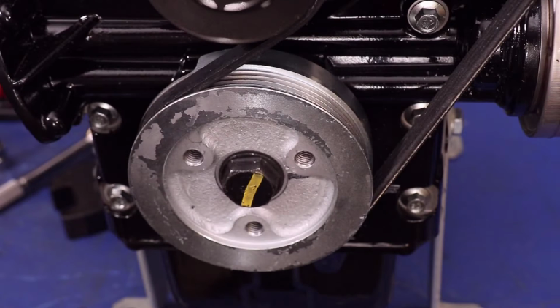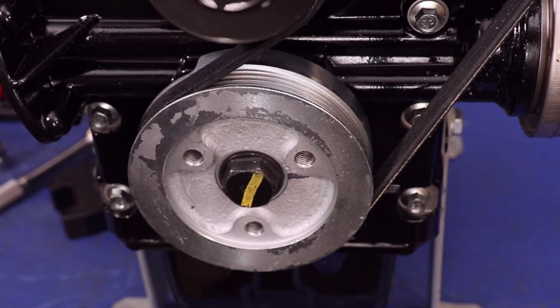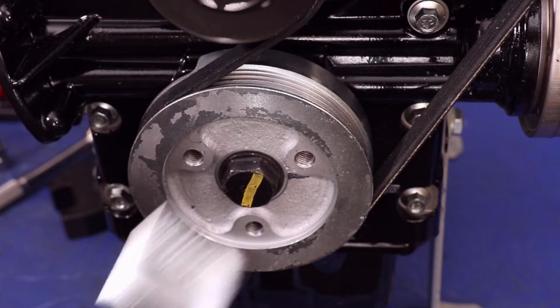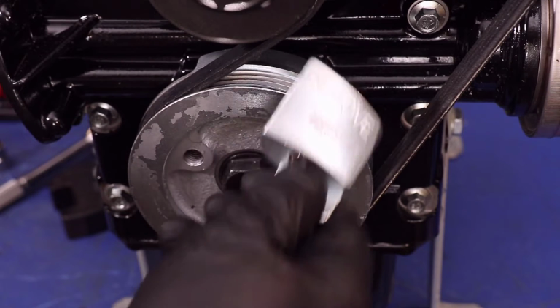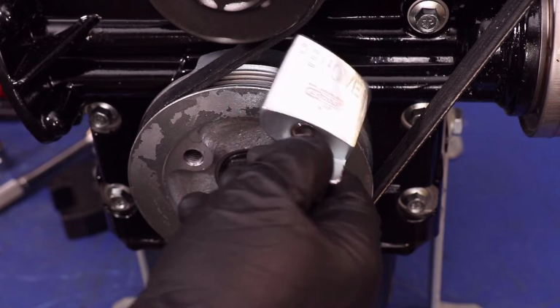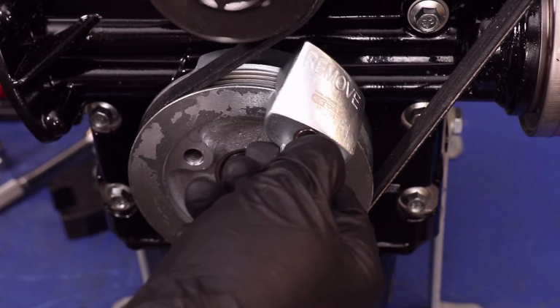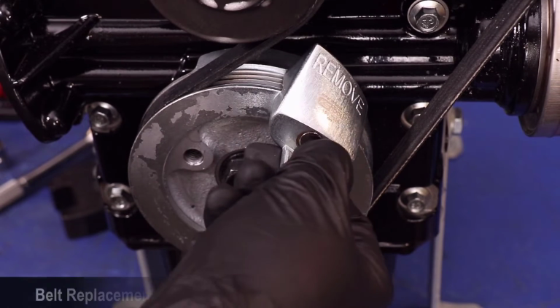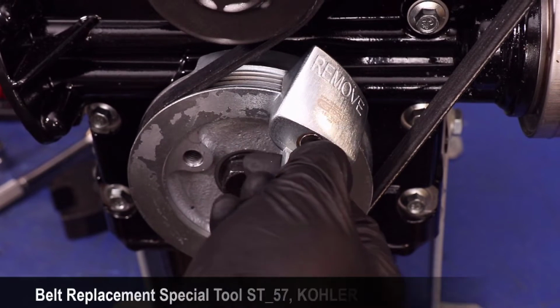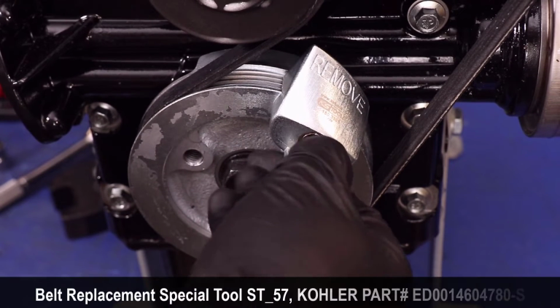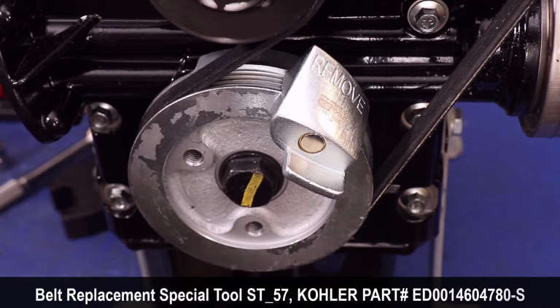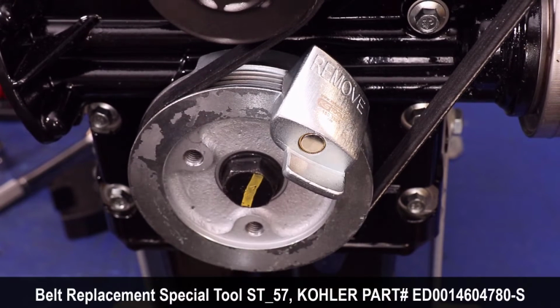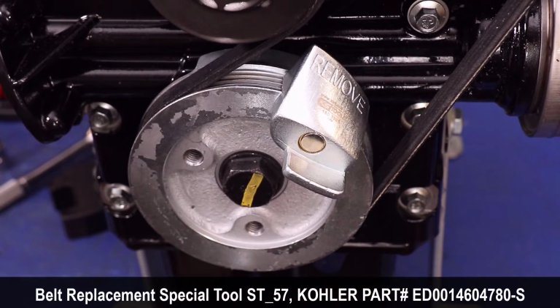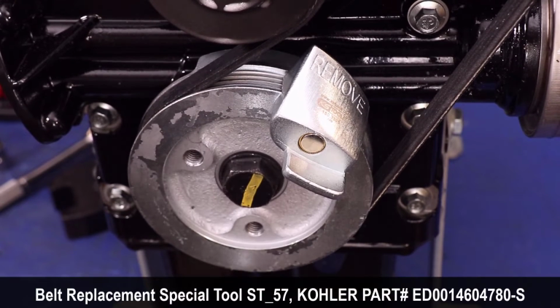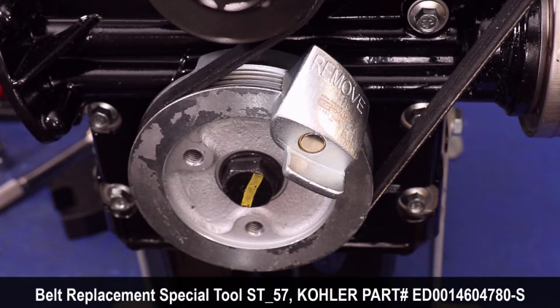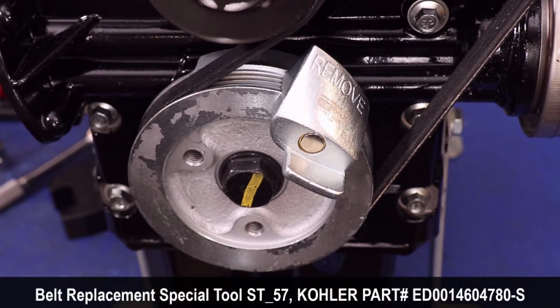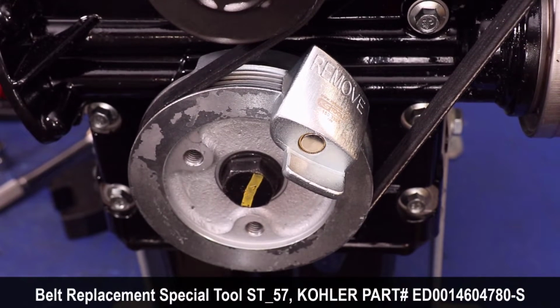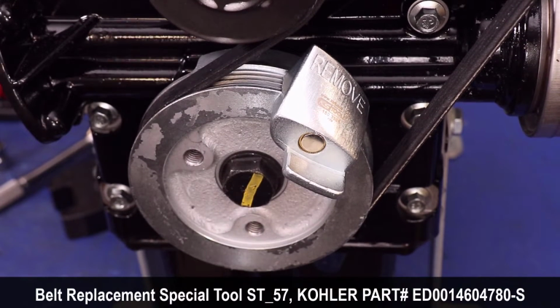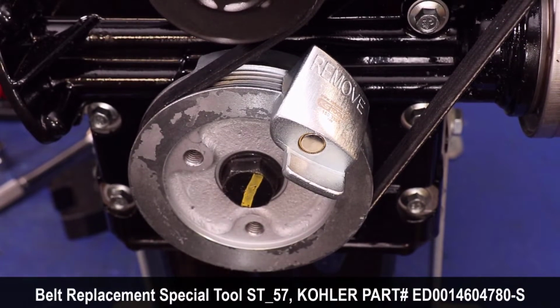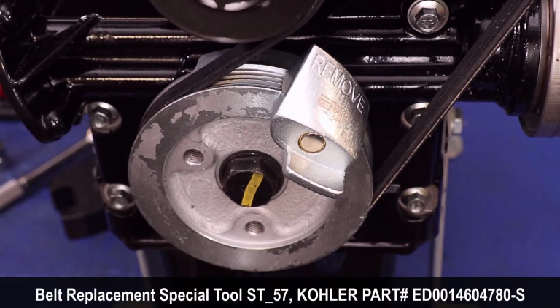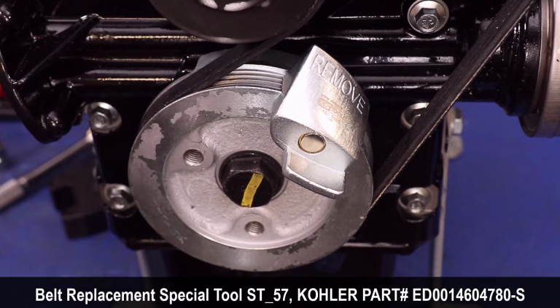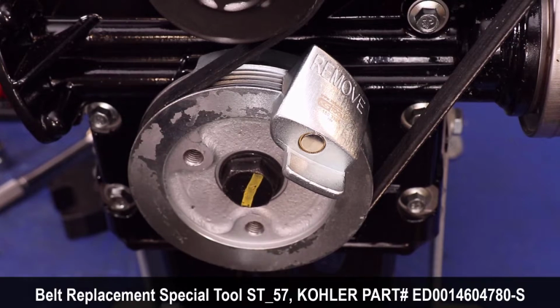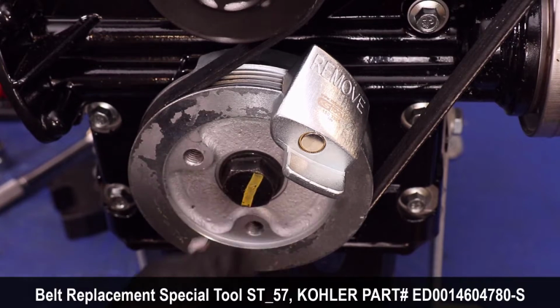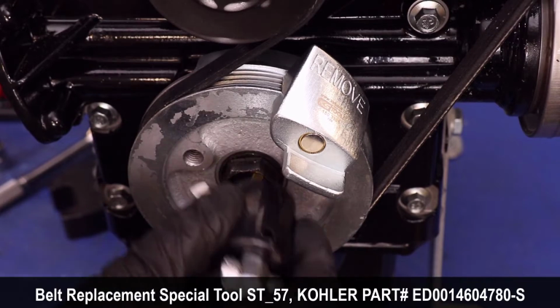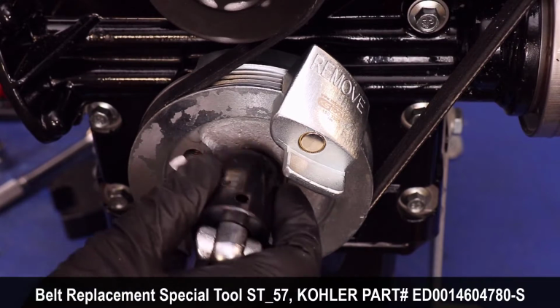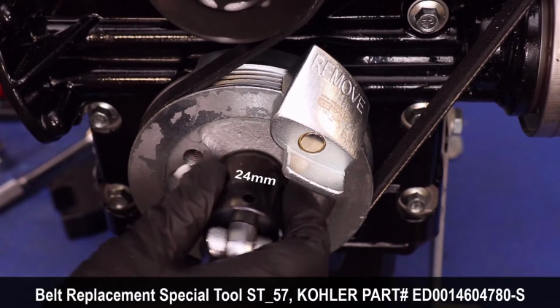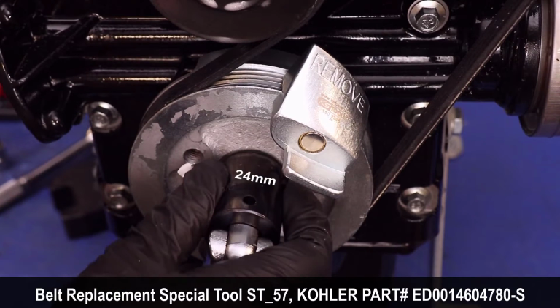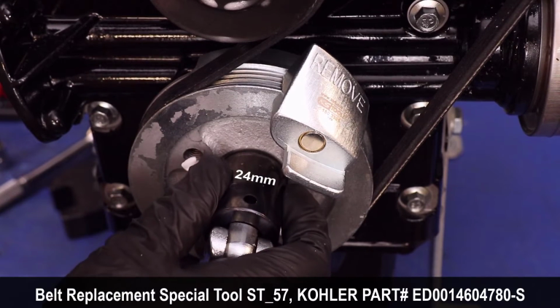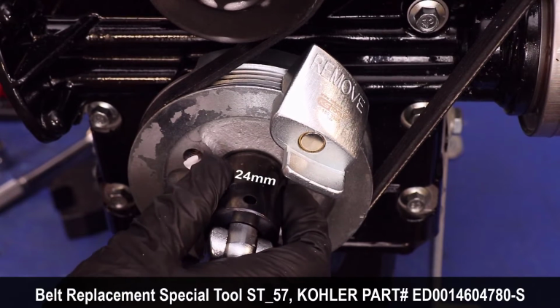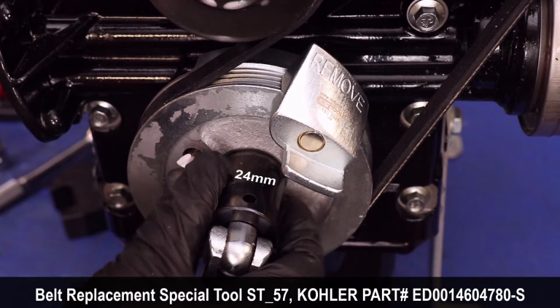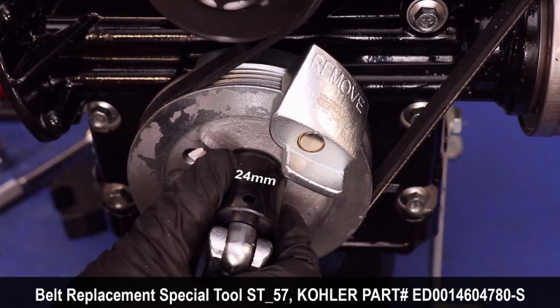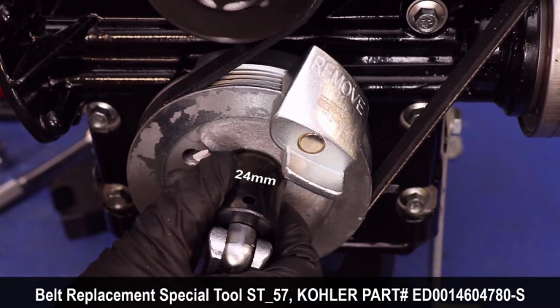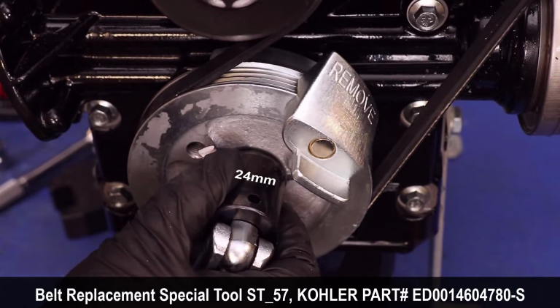Install the stretch belt removal tool. Rotate the crankshaft to remove the belt.